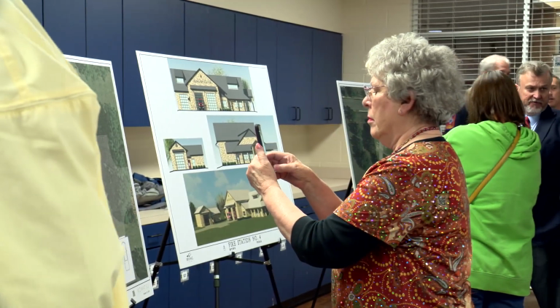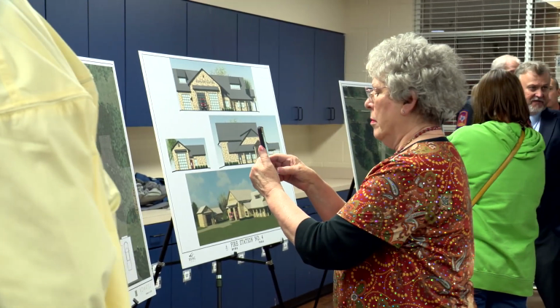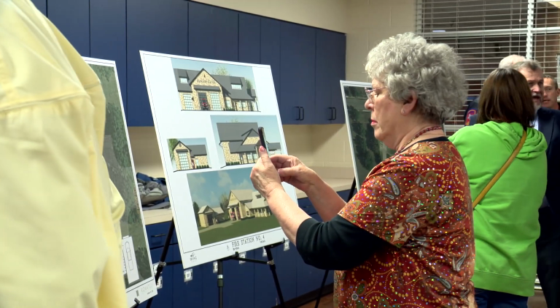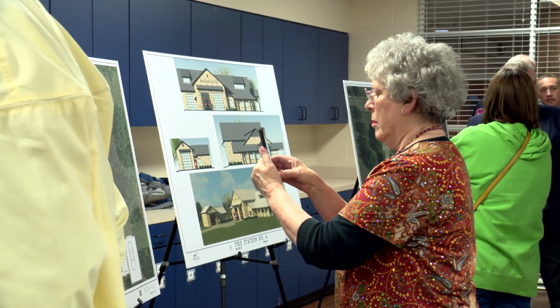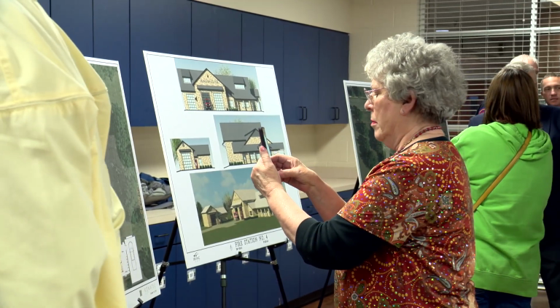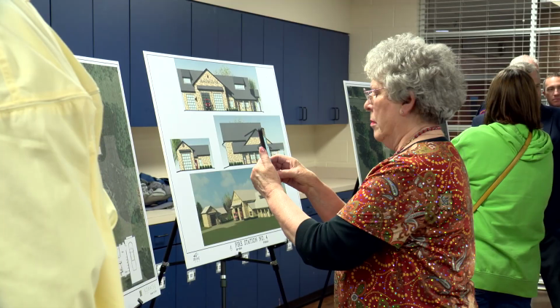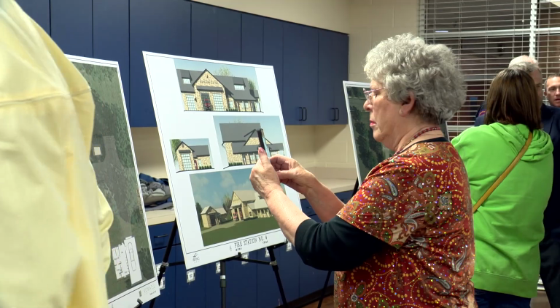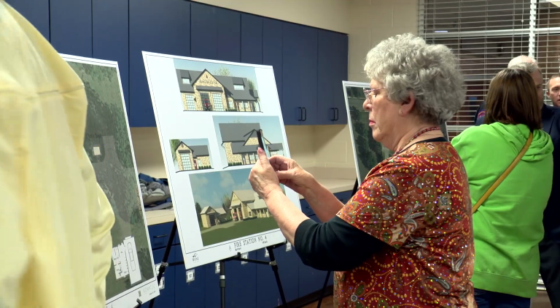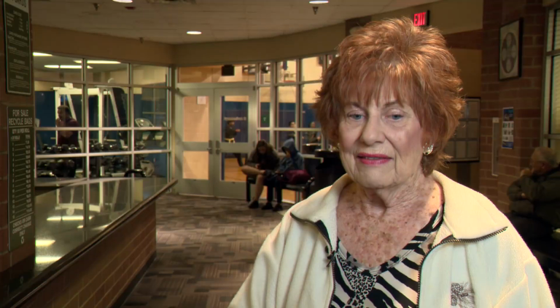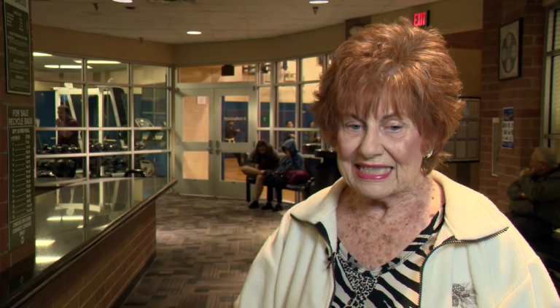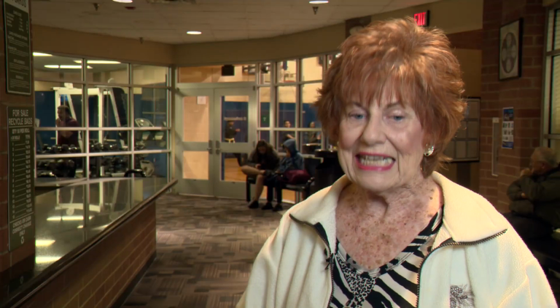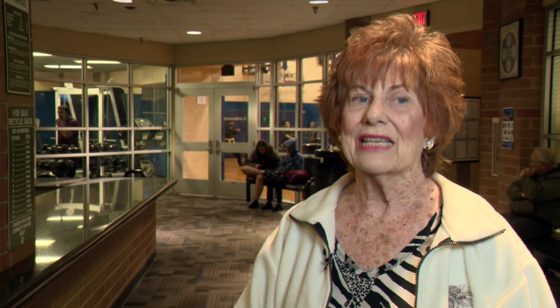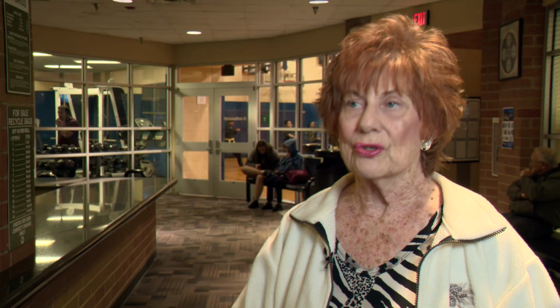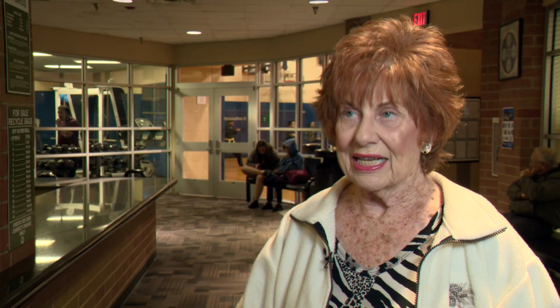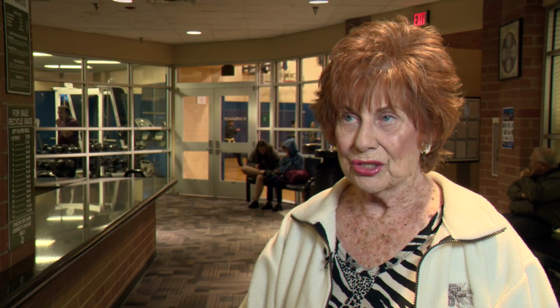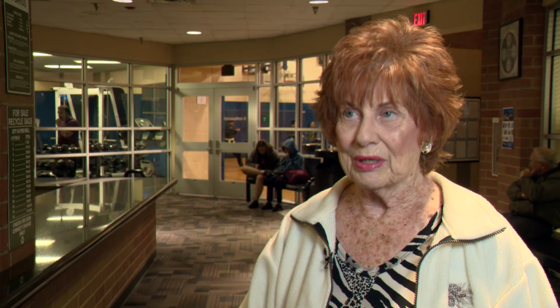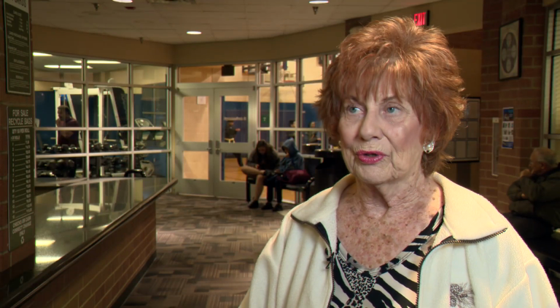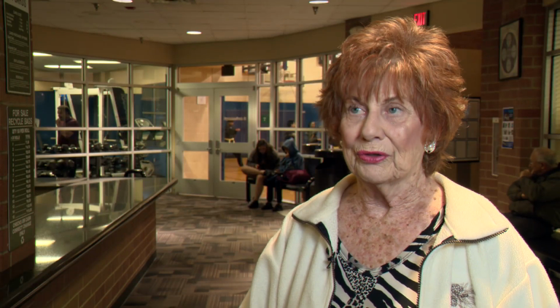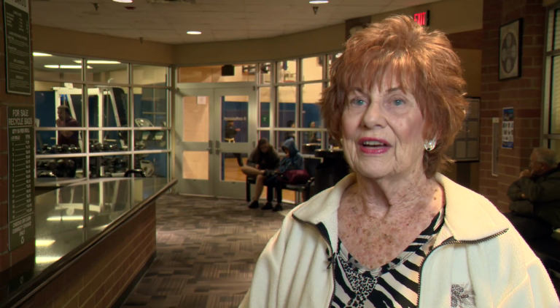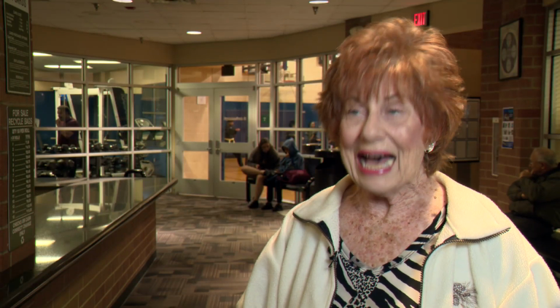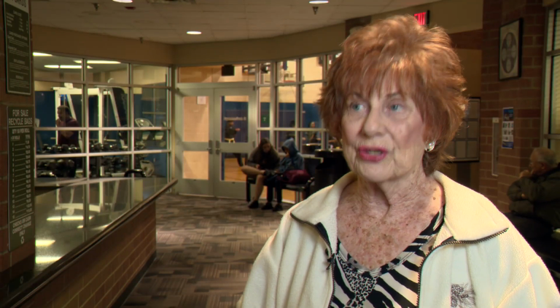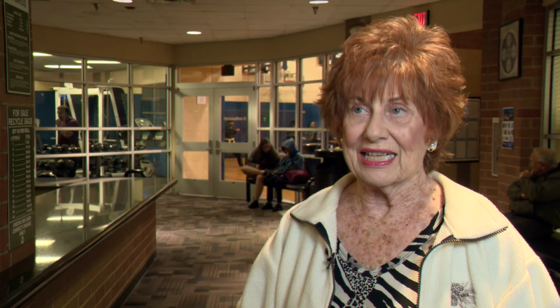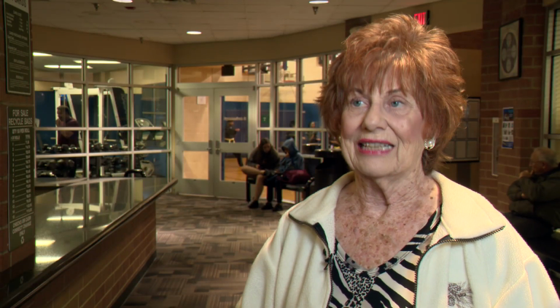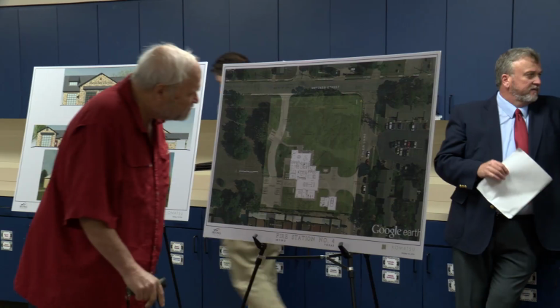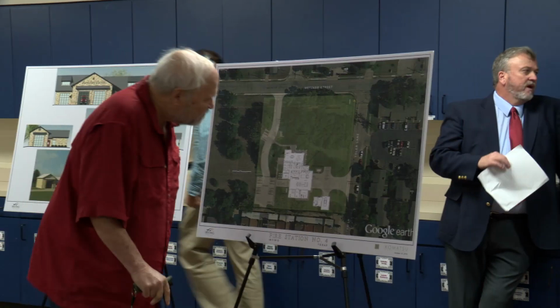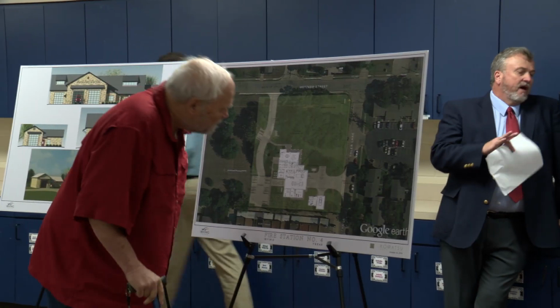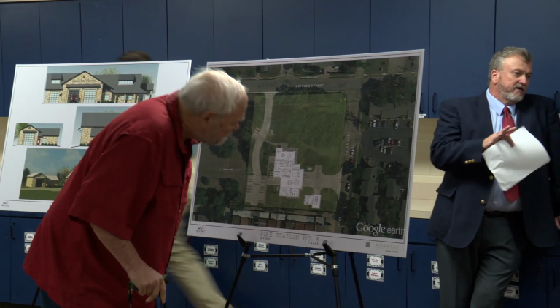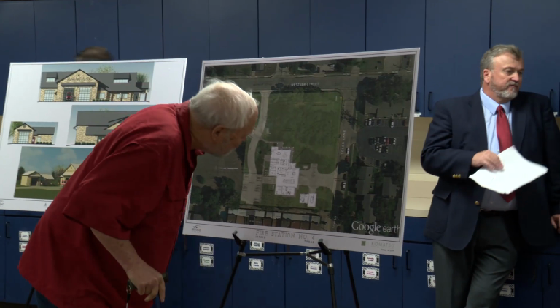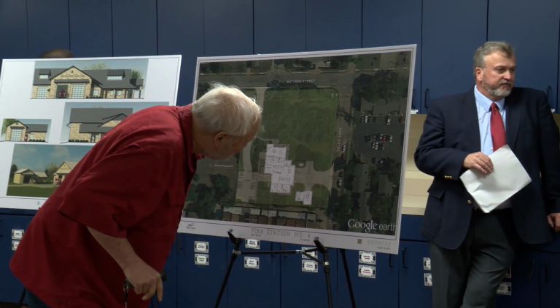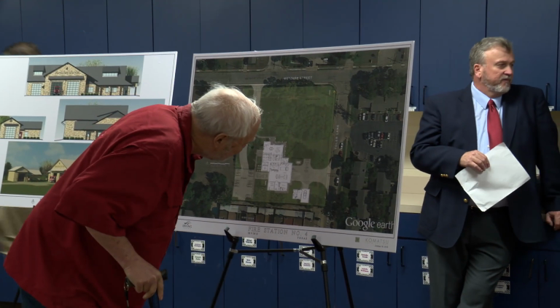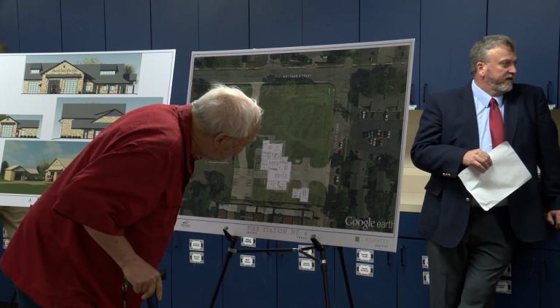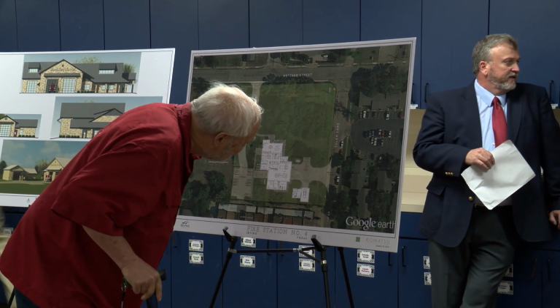I think it's wonderful that the city is trying to improve our city. Thomas Gandy for CitySource.